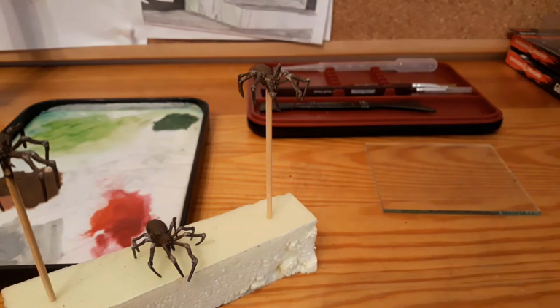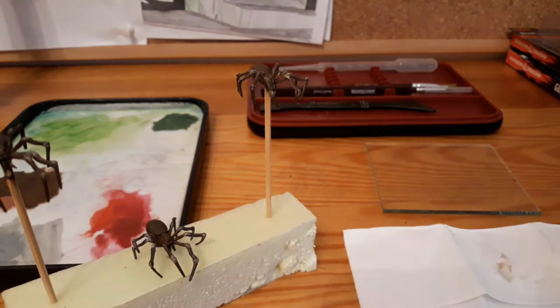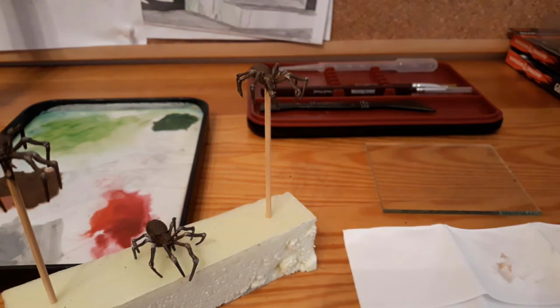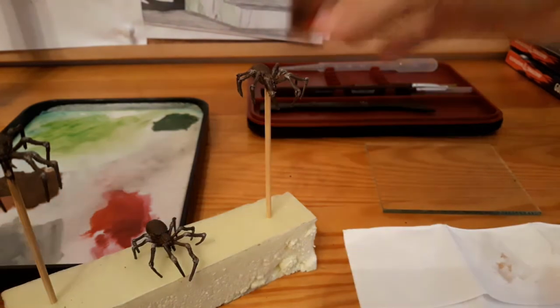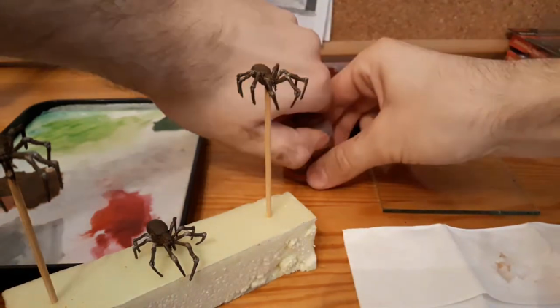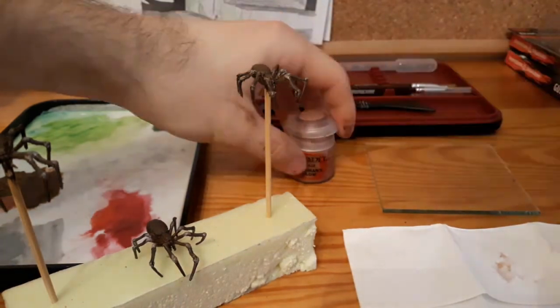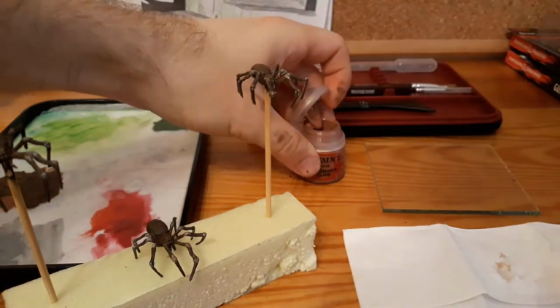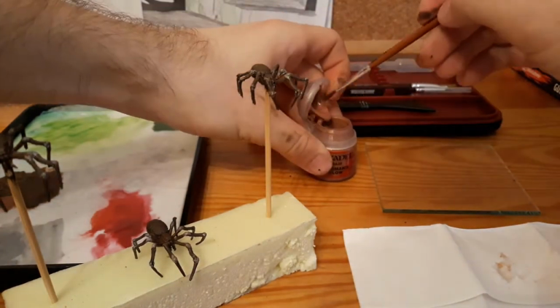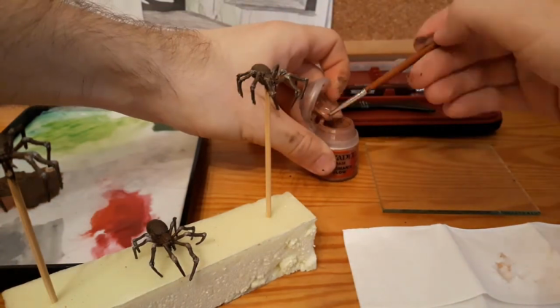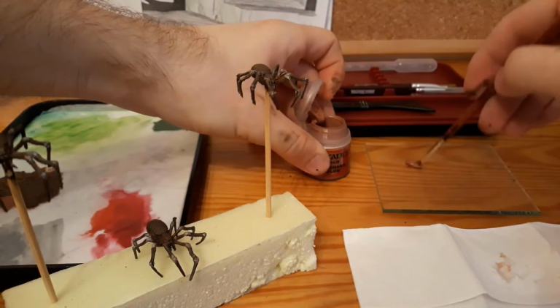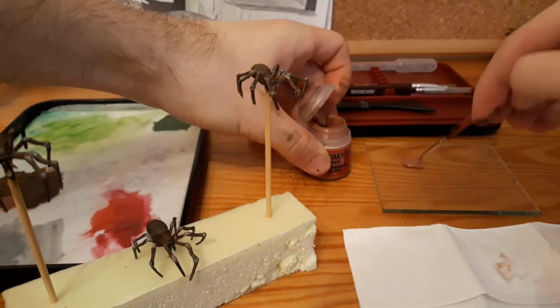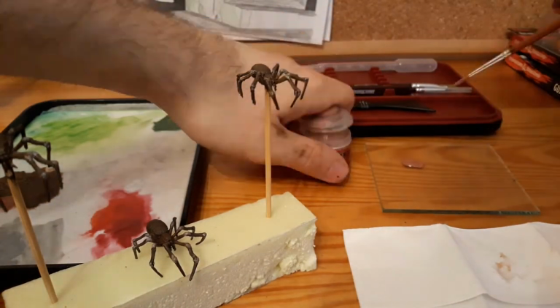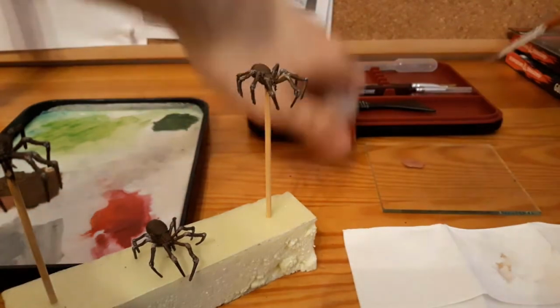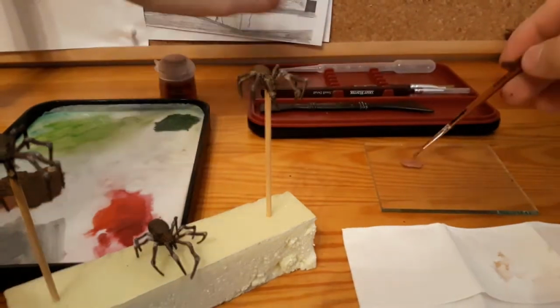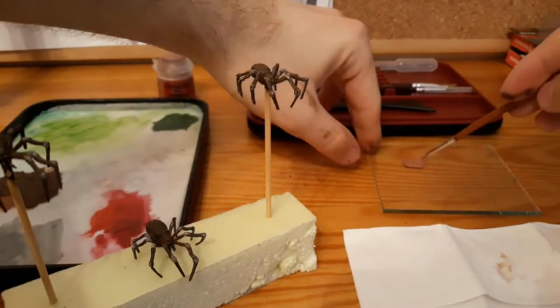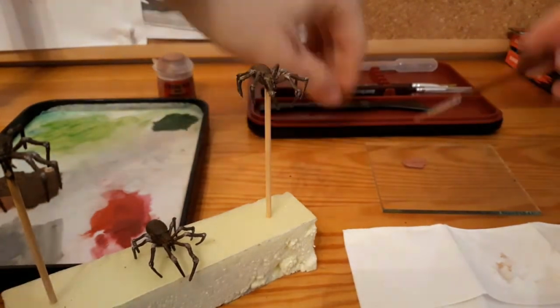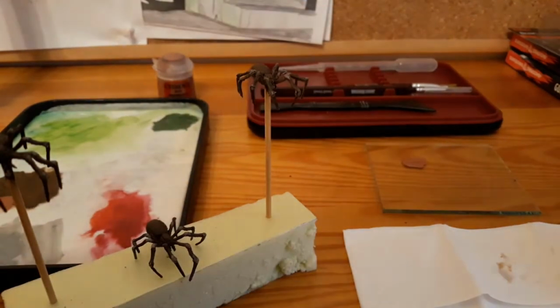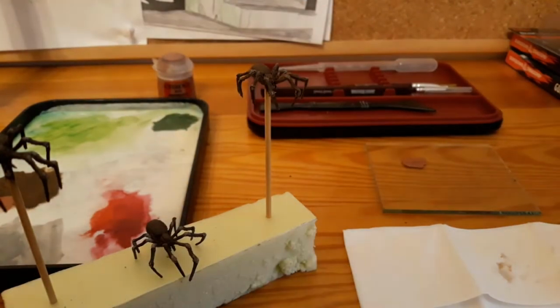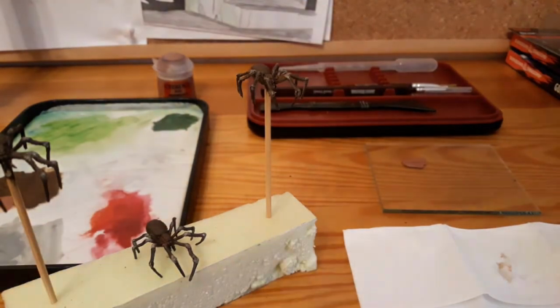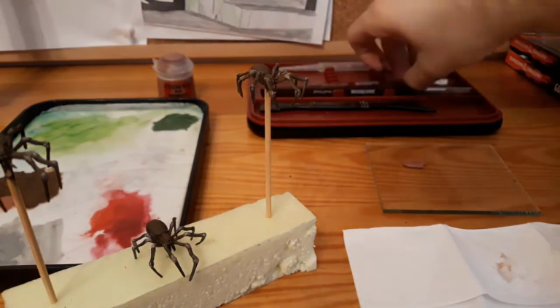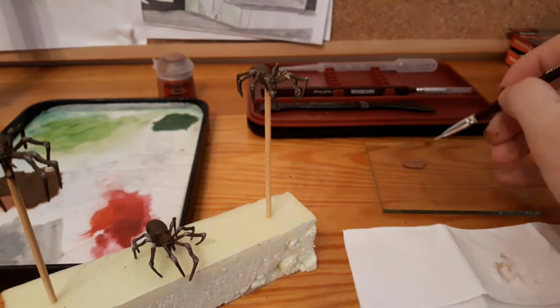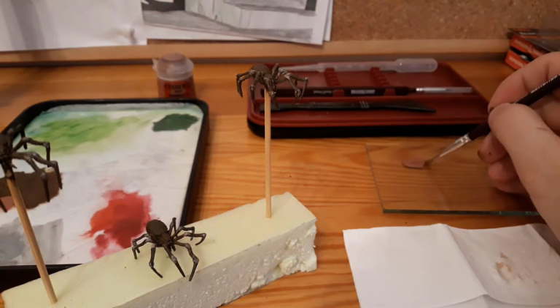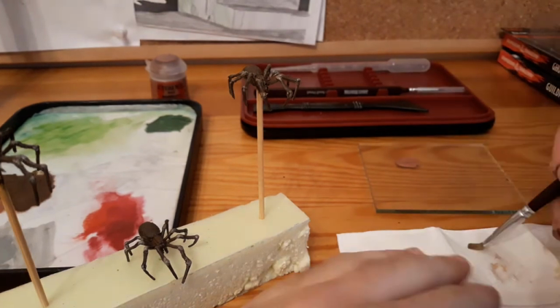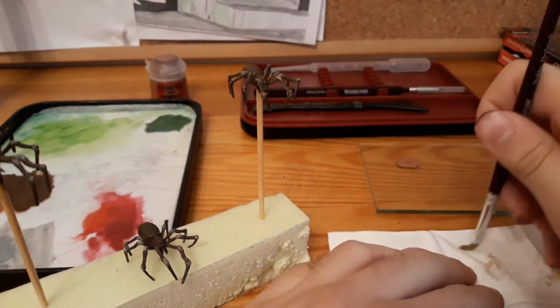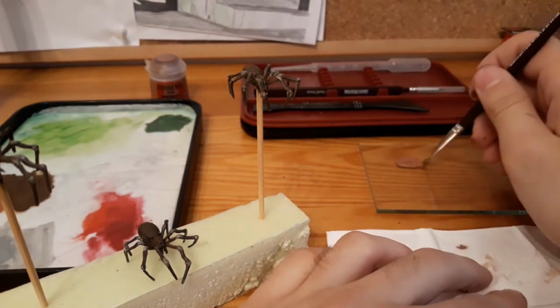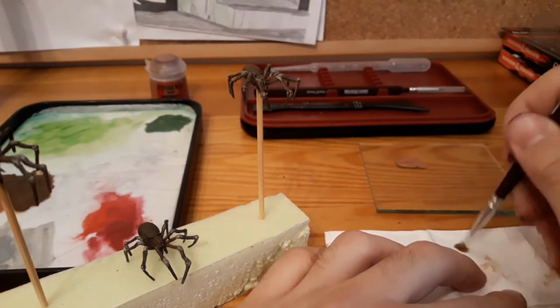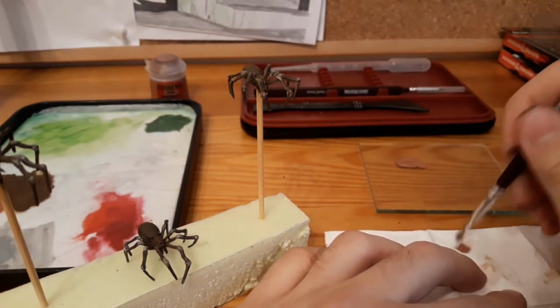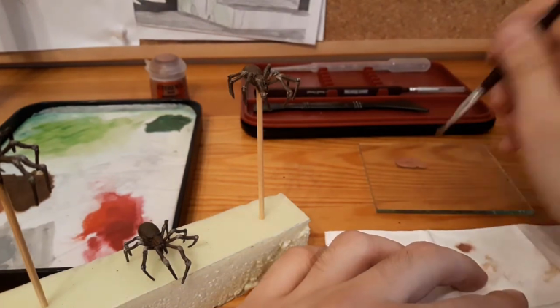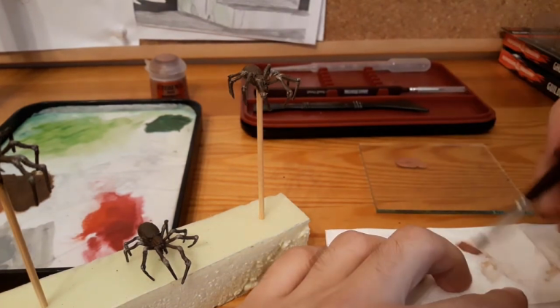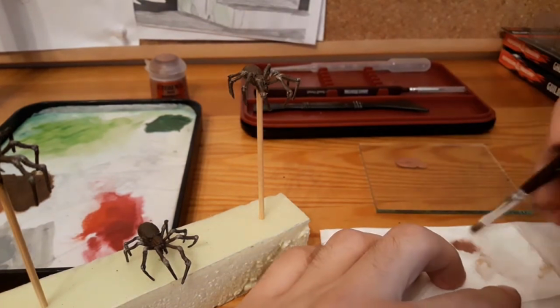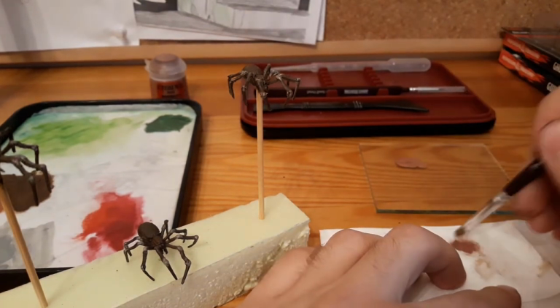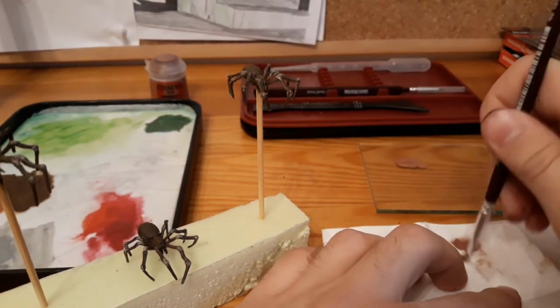Then I take a lighter tone, in this case a flesh tone, and drybrush all over the spider.